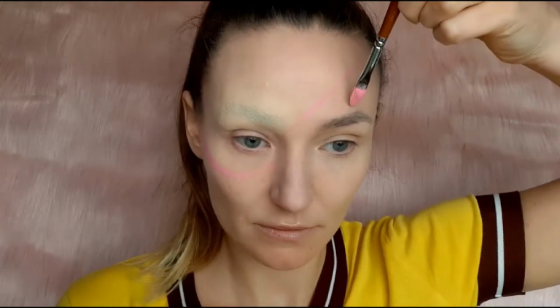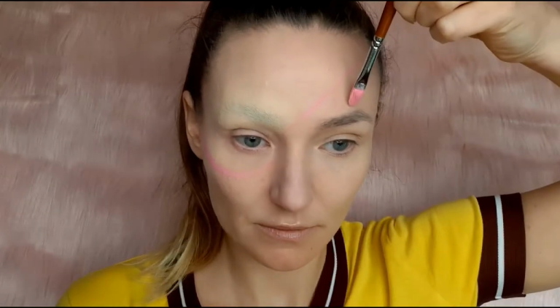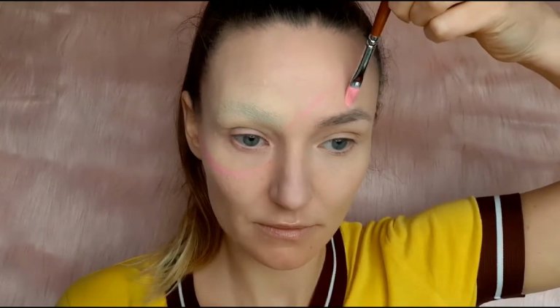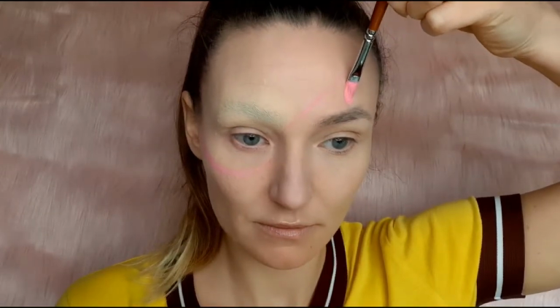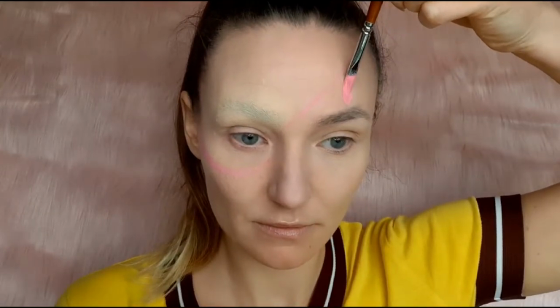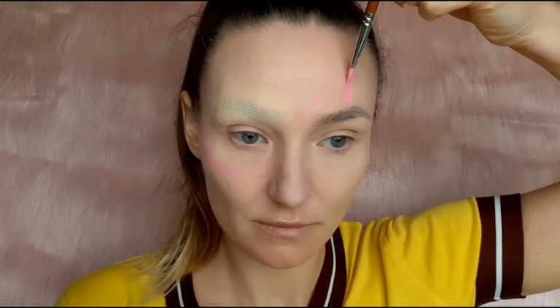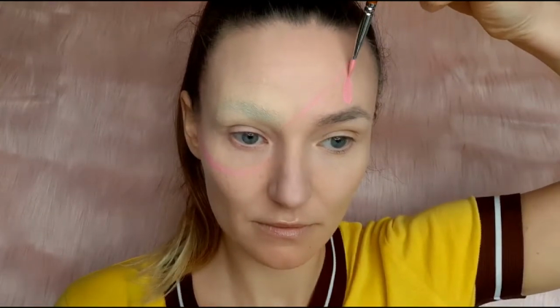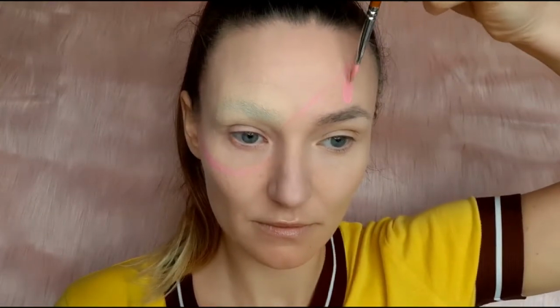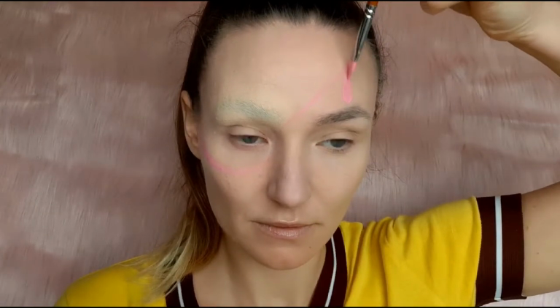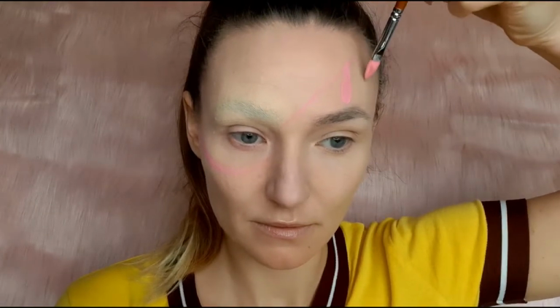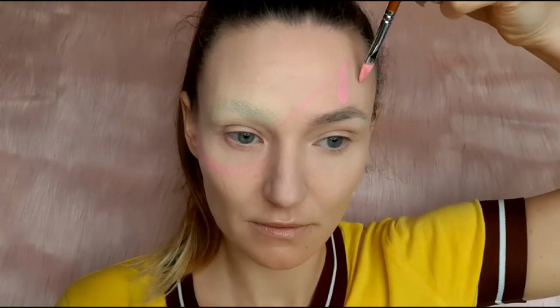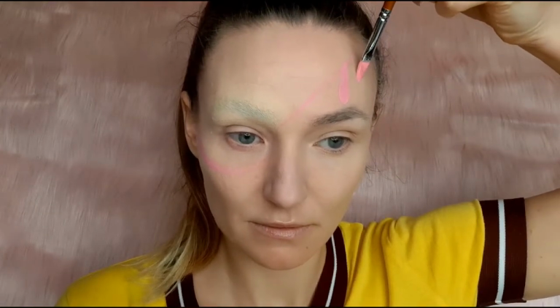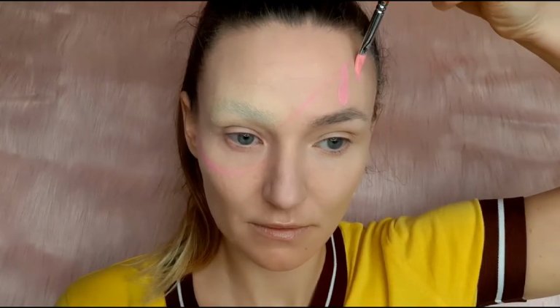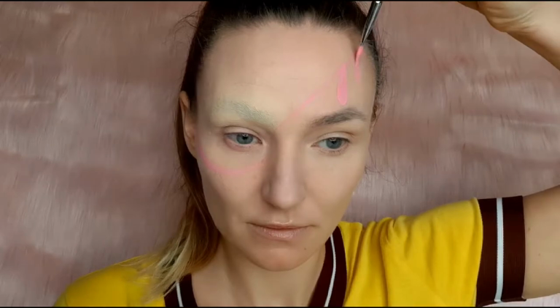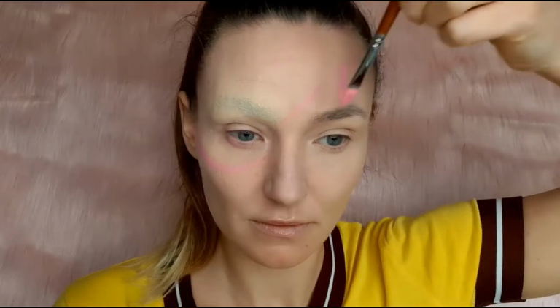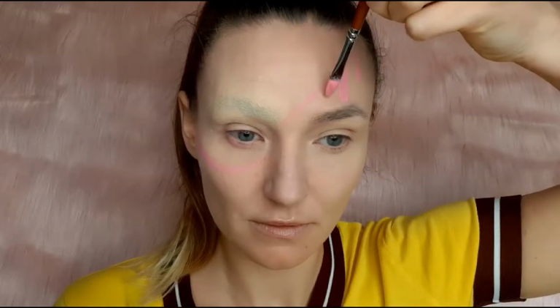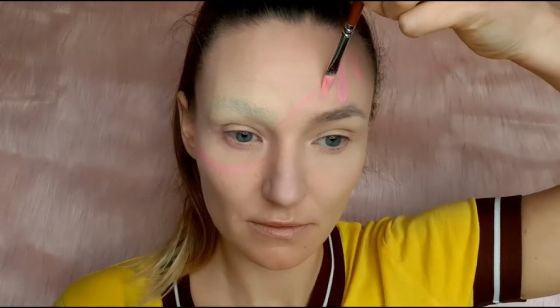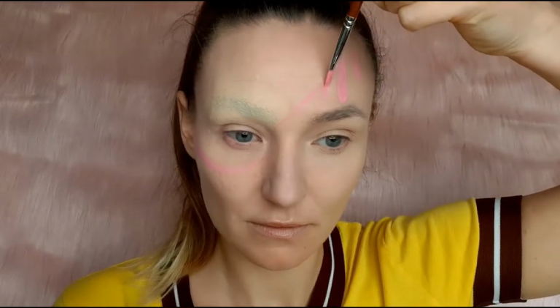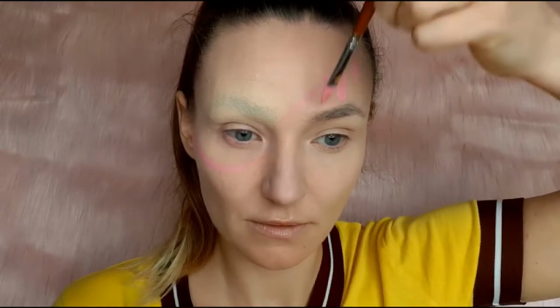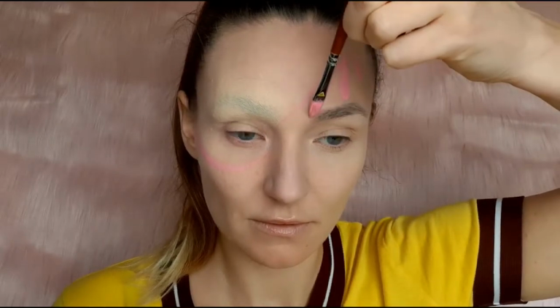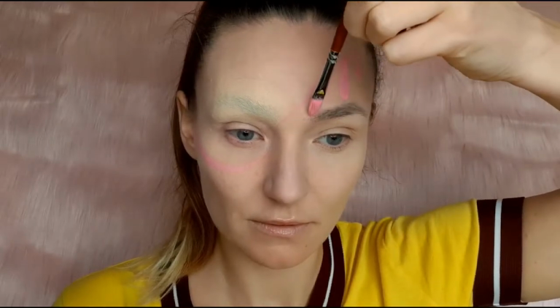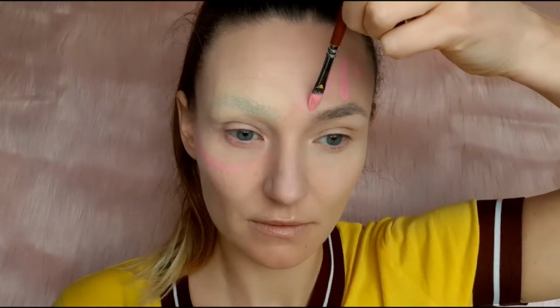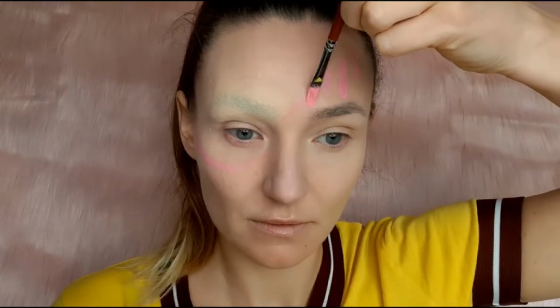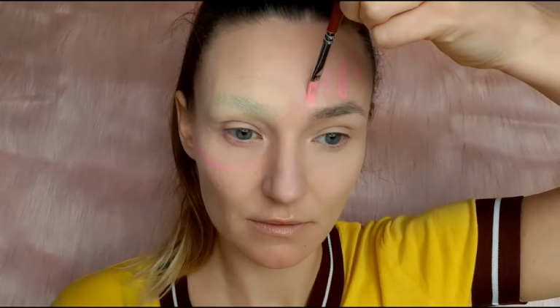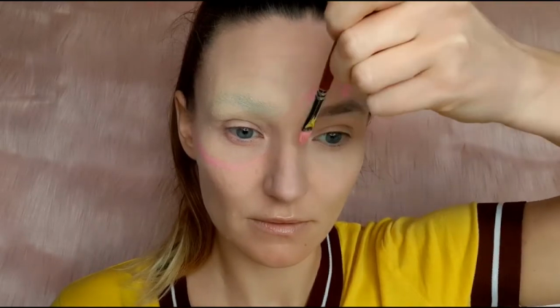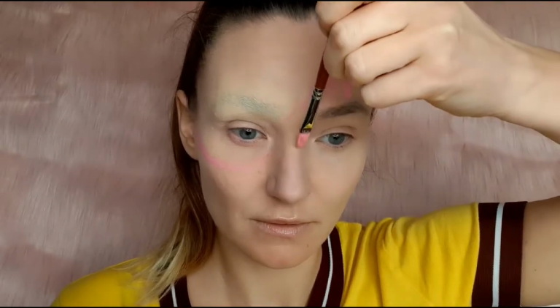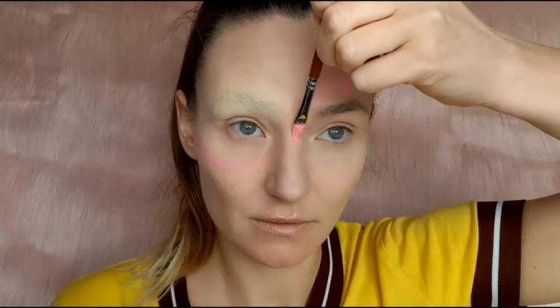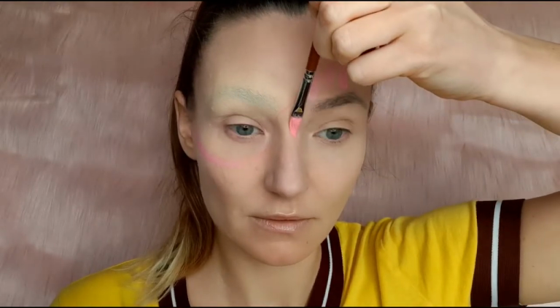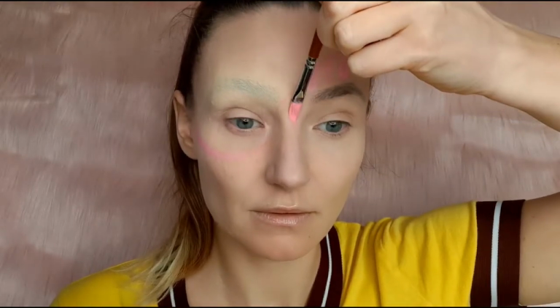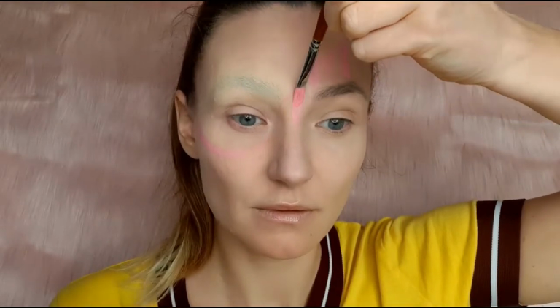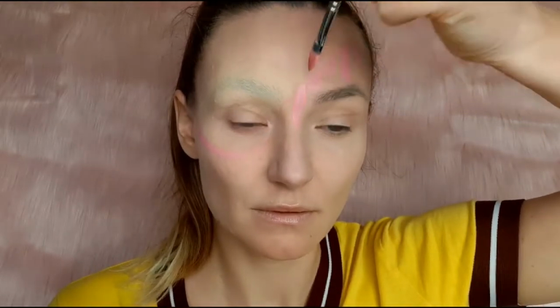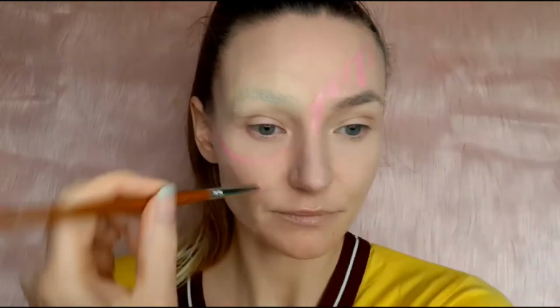To draw dribbles I'm using a round flat brush, and the best way for me to do drips is to press, drag, and twist.